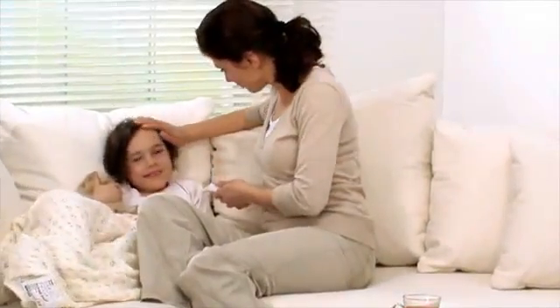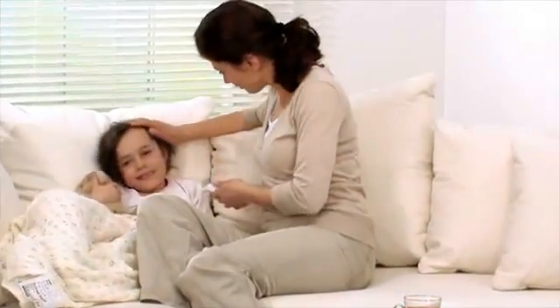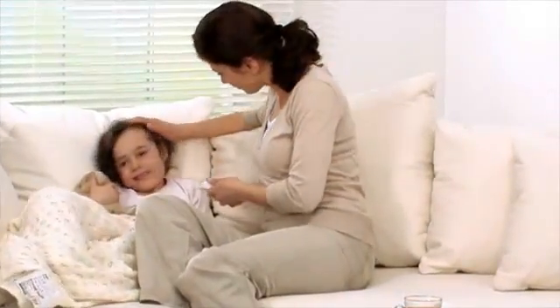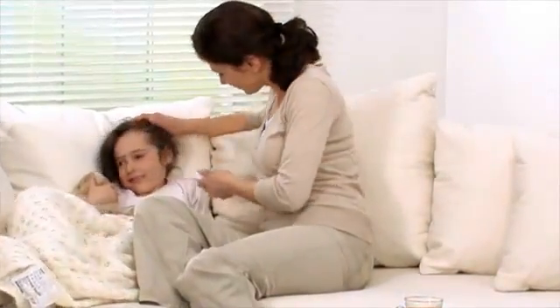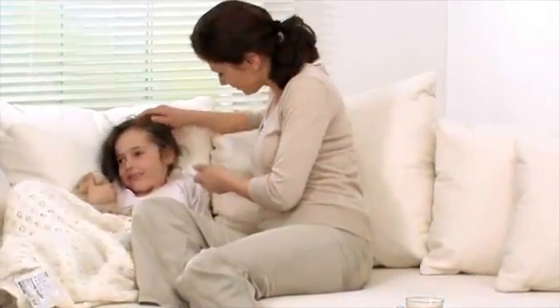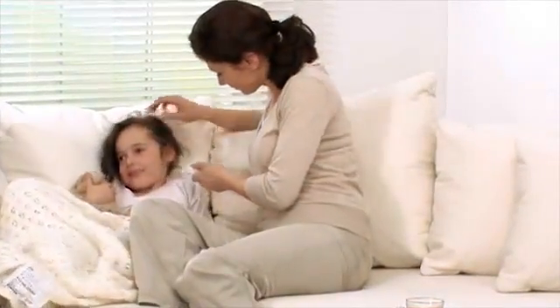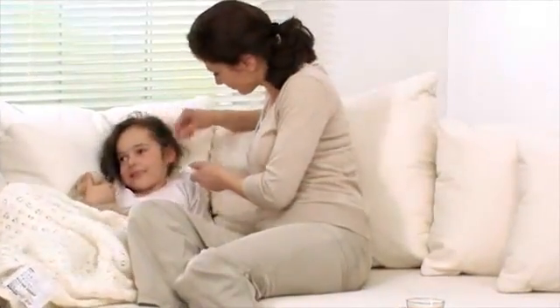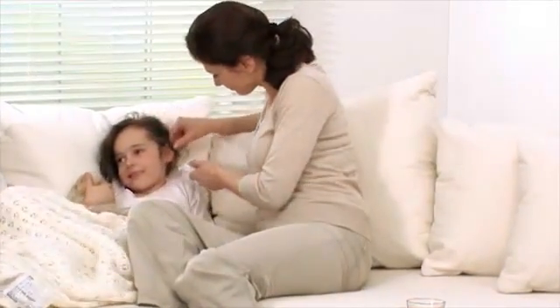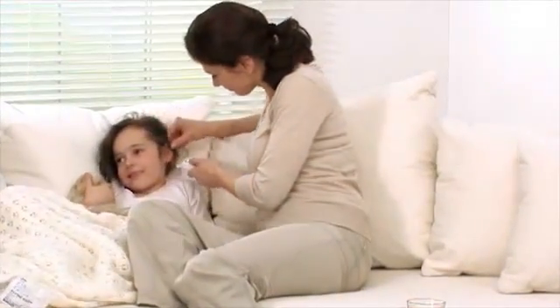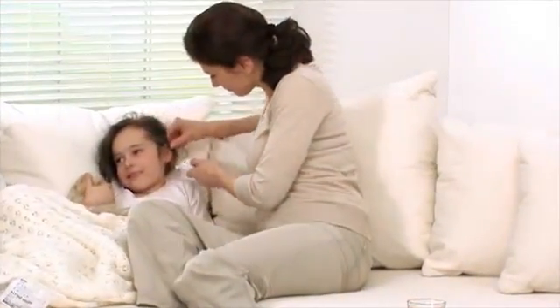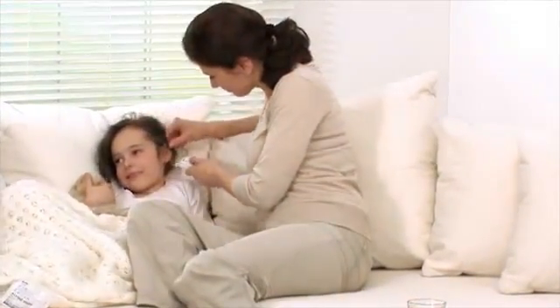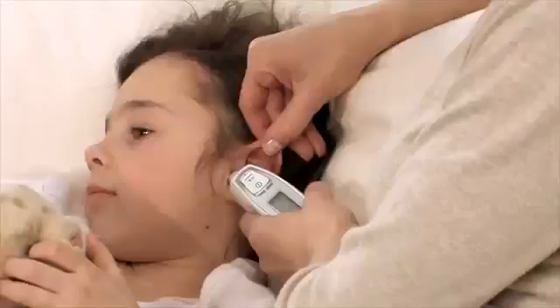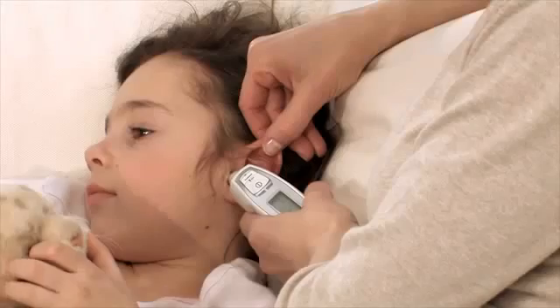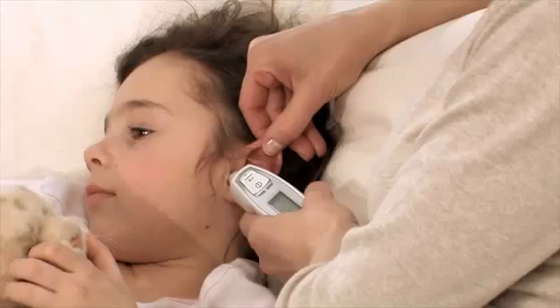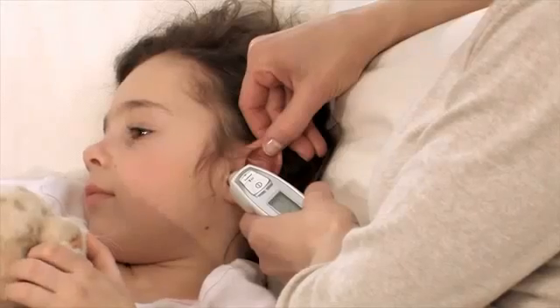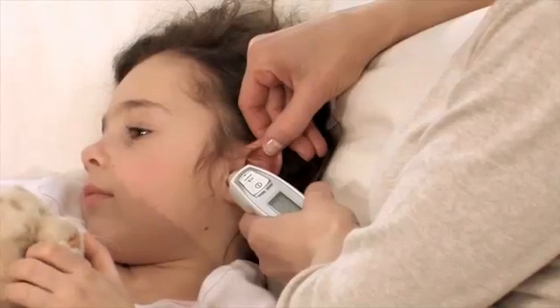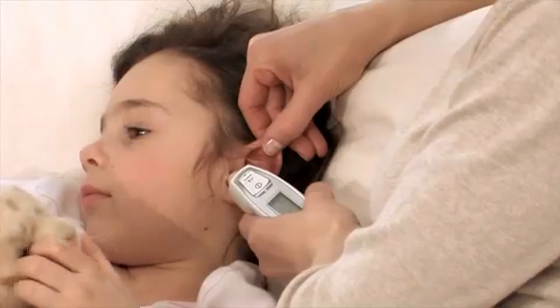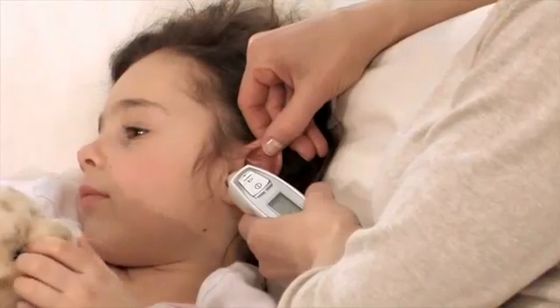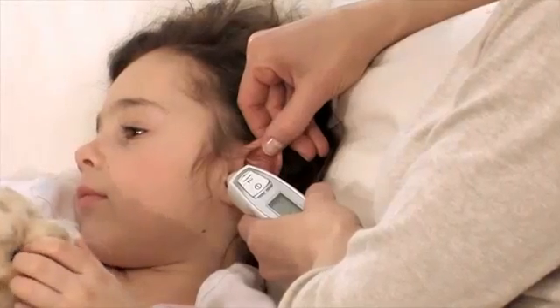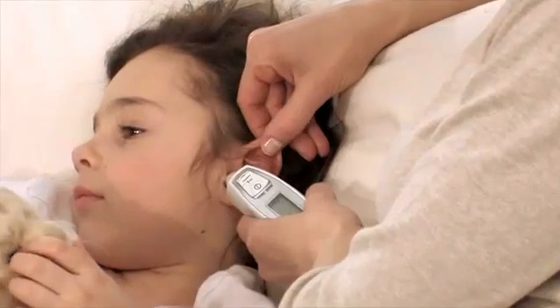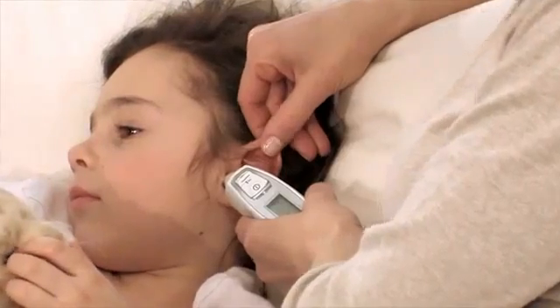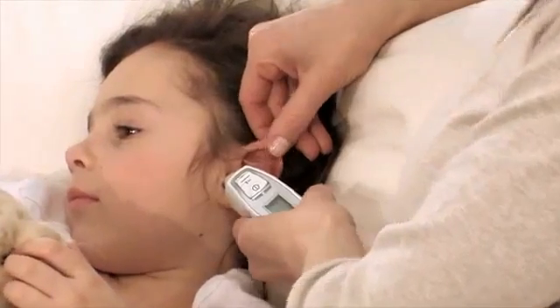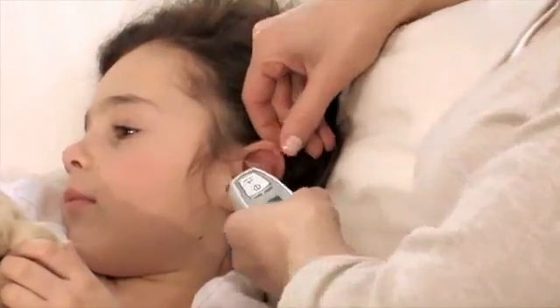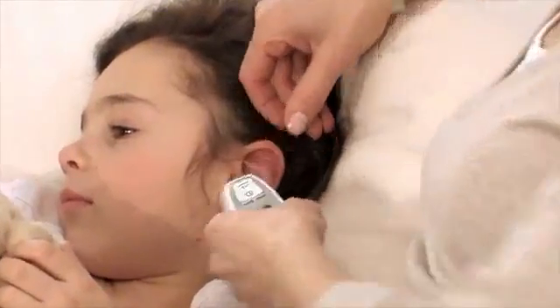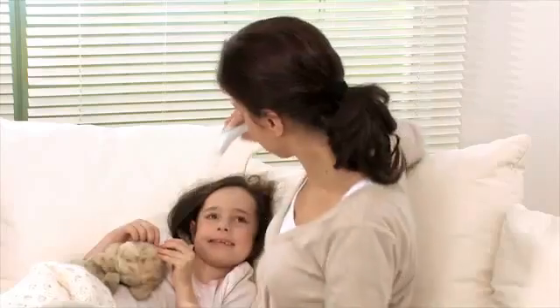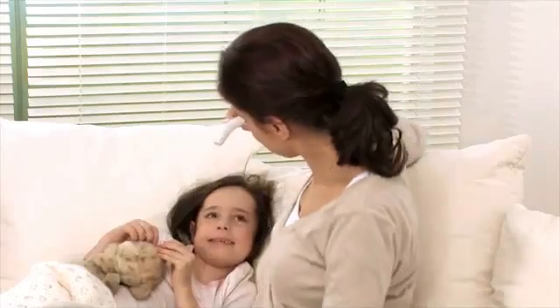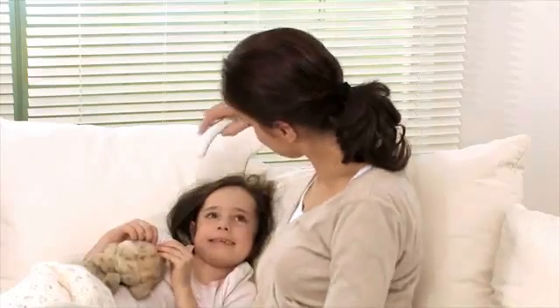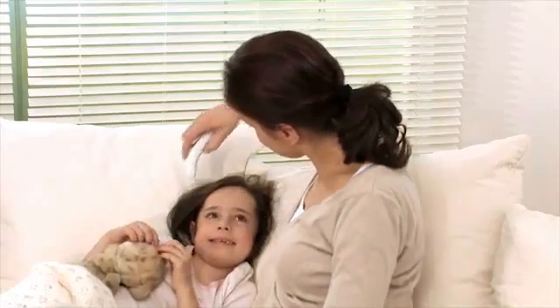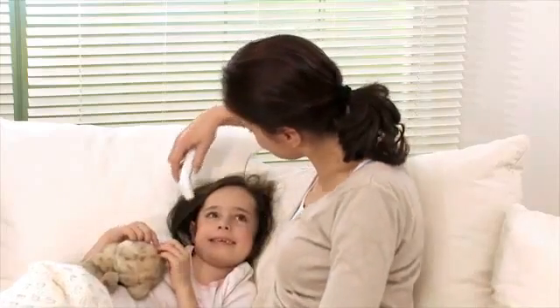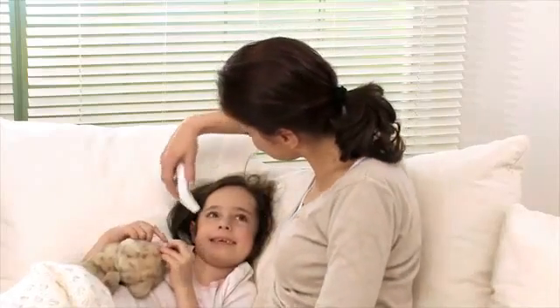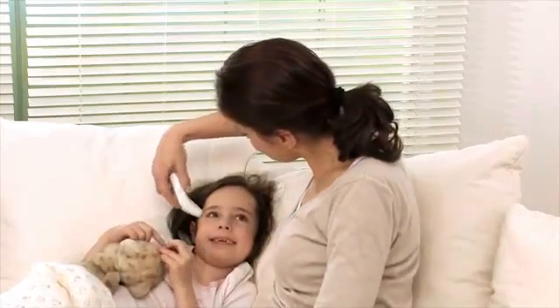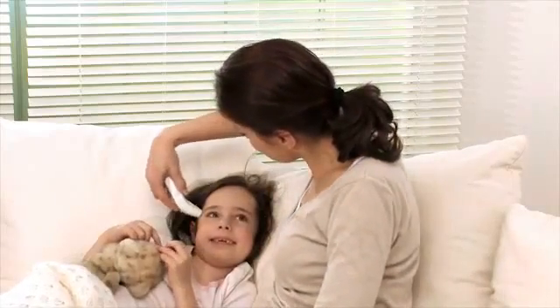You have the choice of two measuring methods: in-ear and on the forehead.